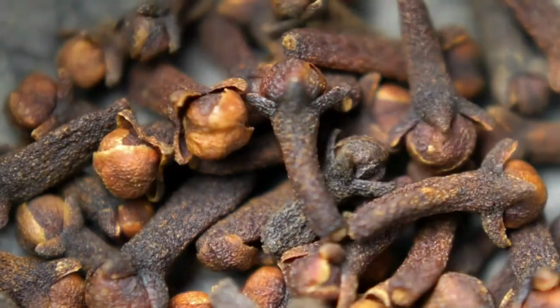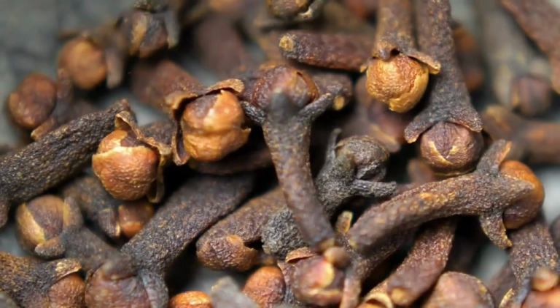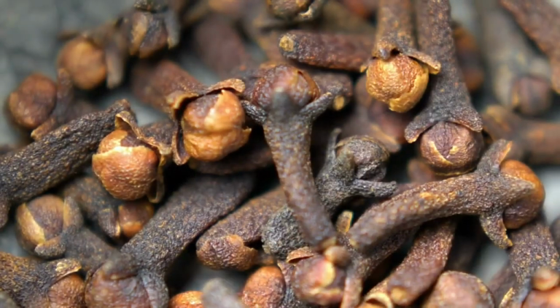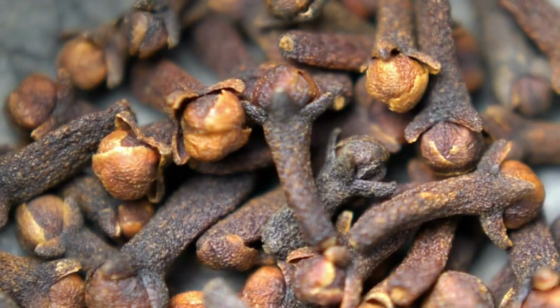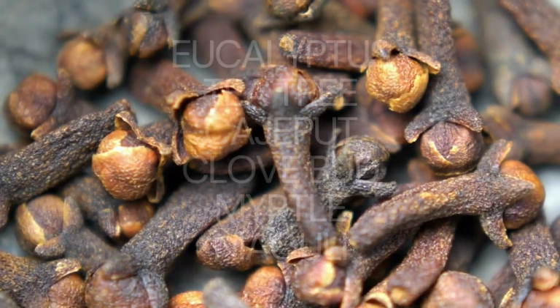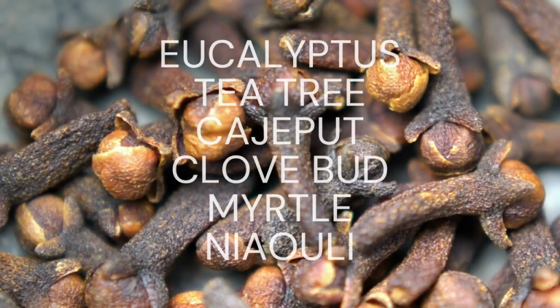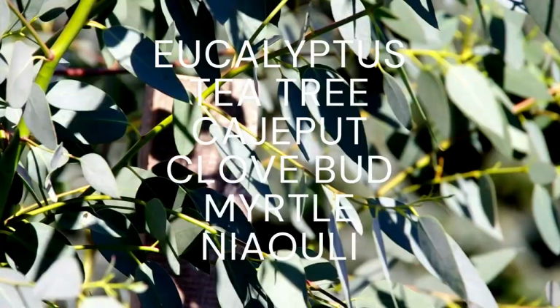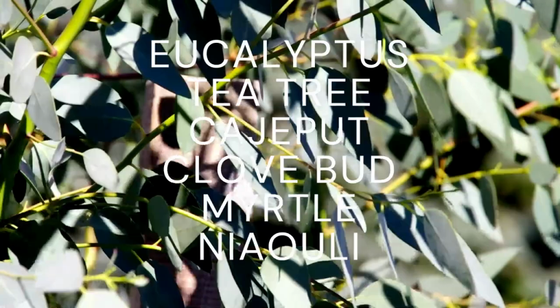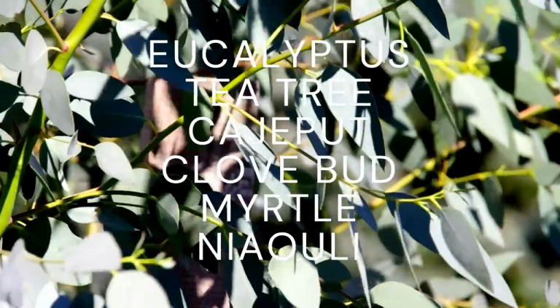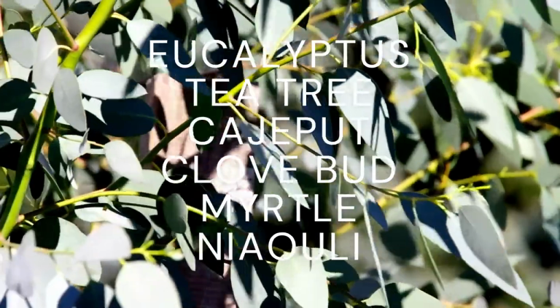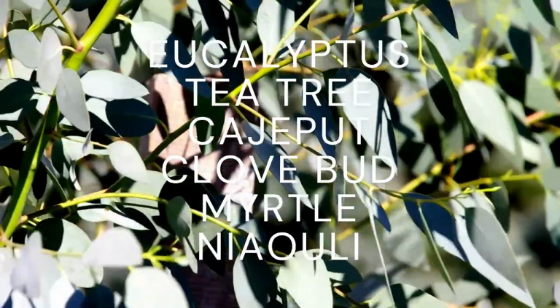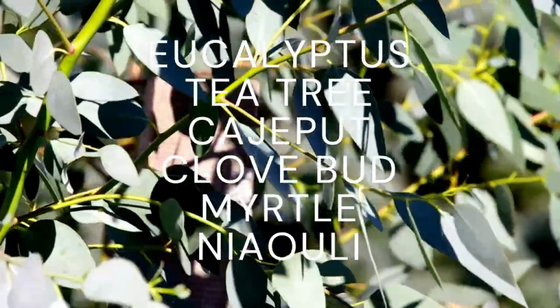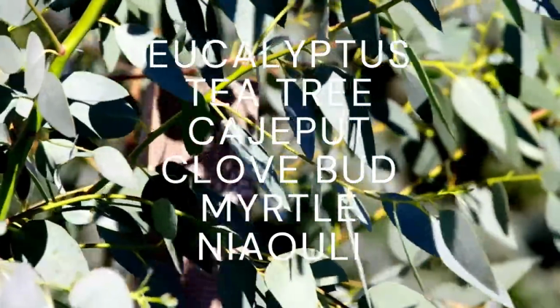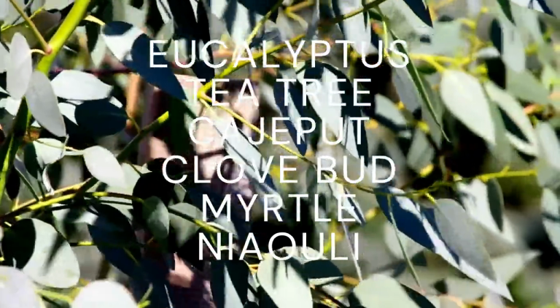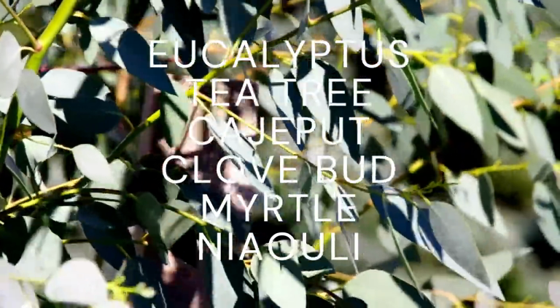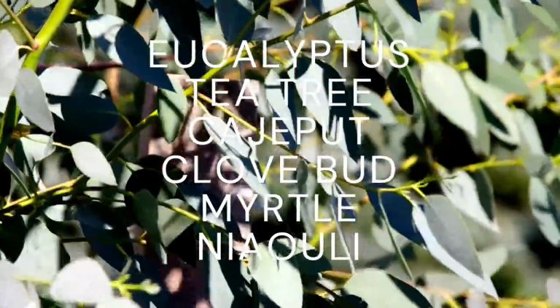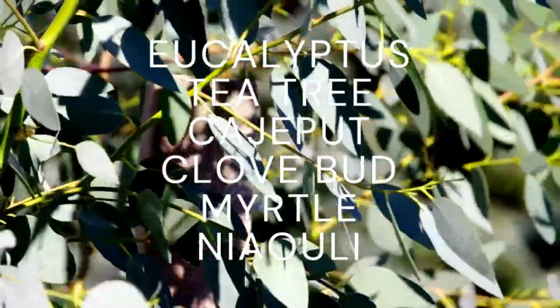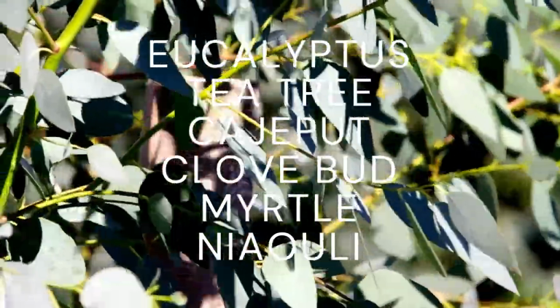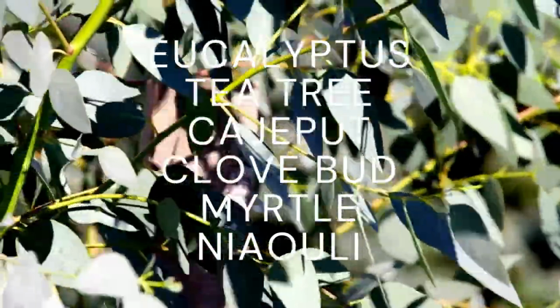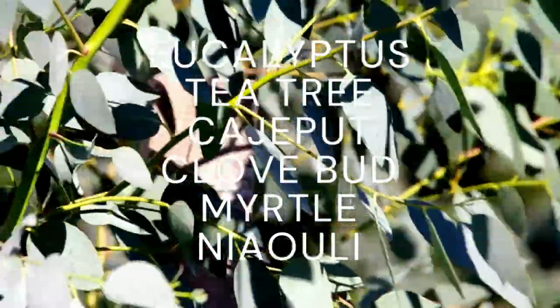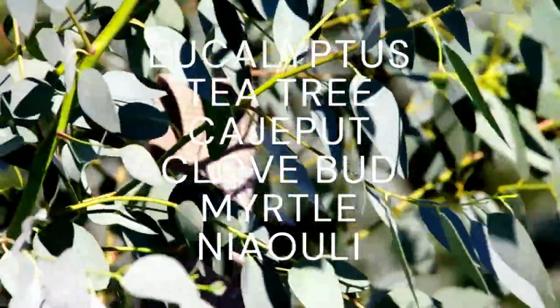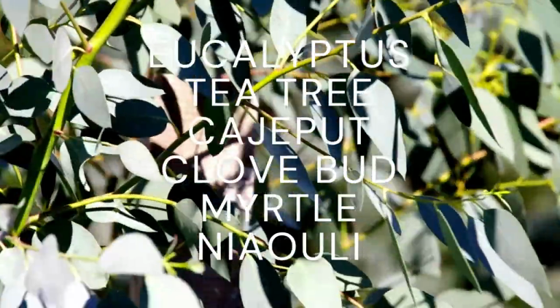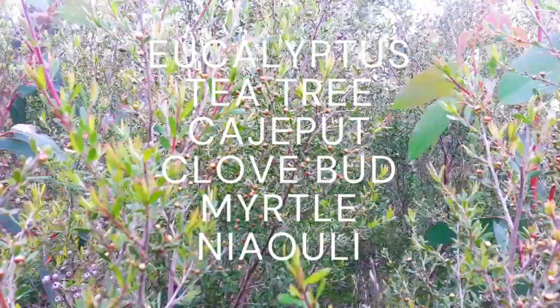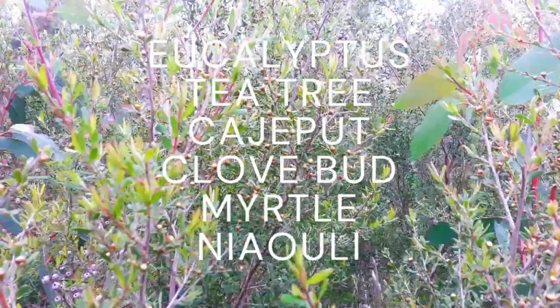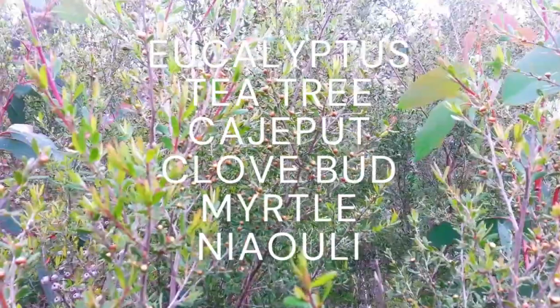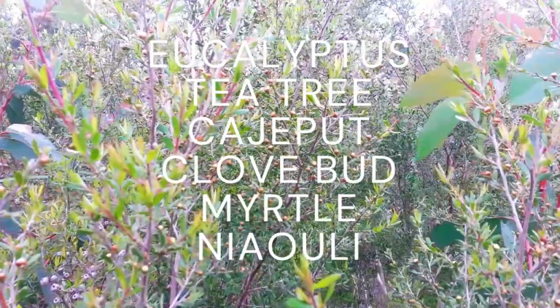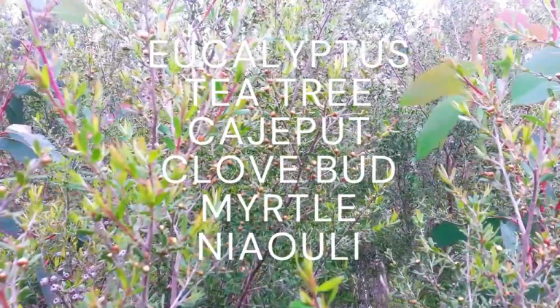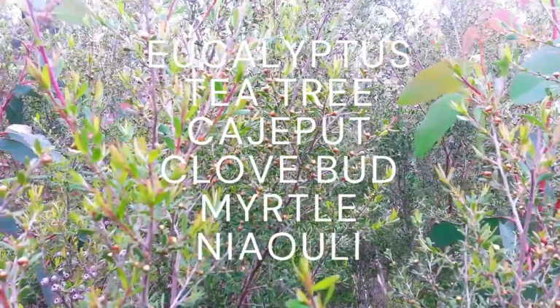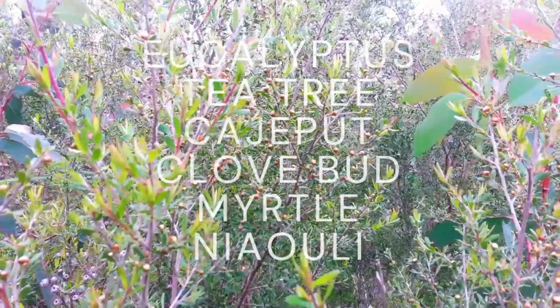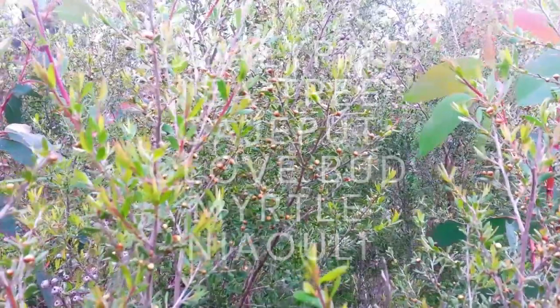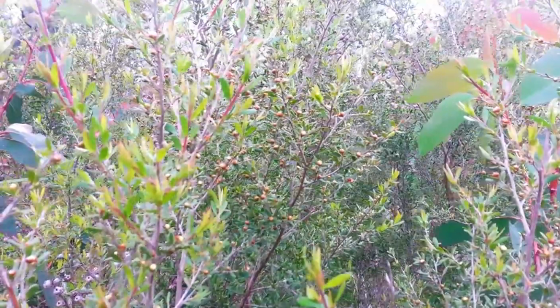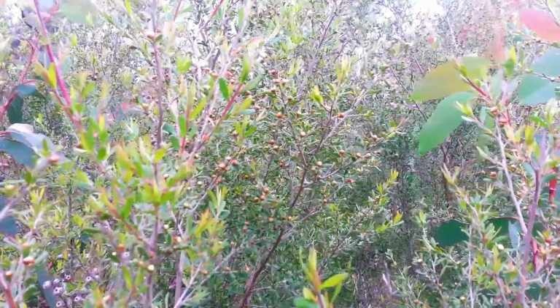Eucalyptus, tea tree, cajeput, clove bud, myrtle, and niaouli all belong to this family.